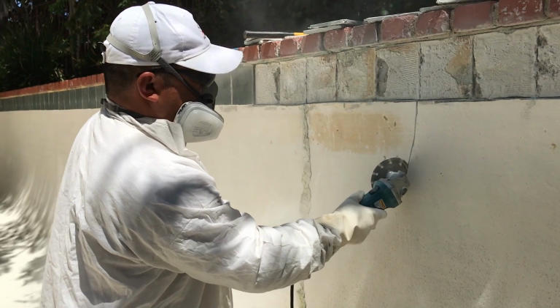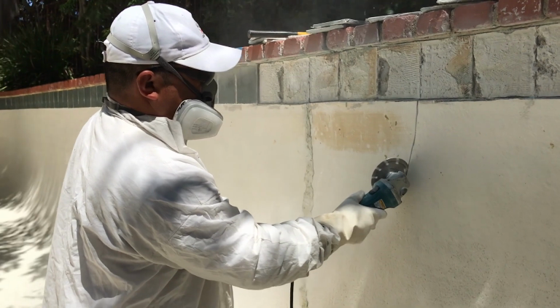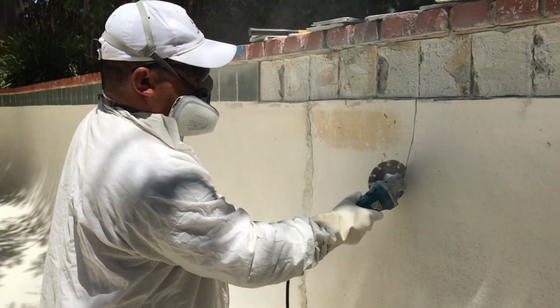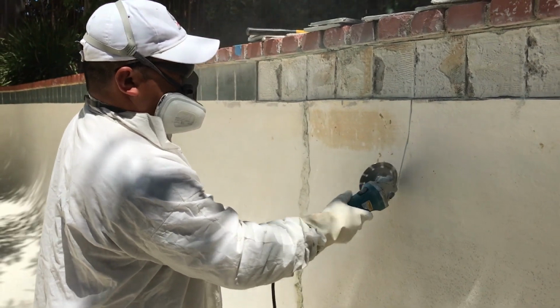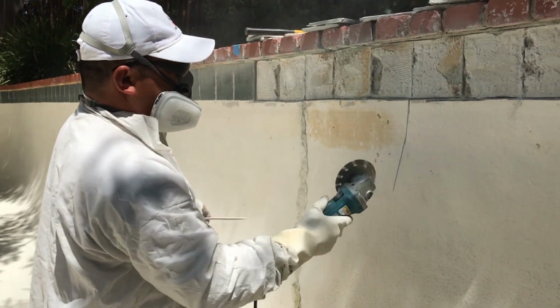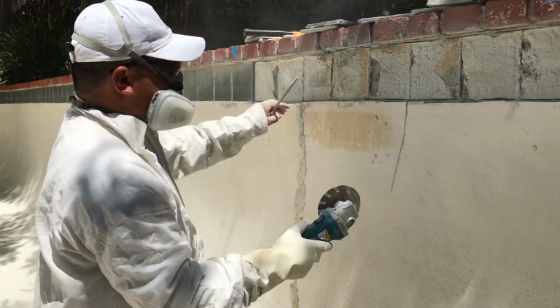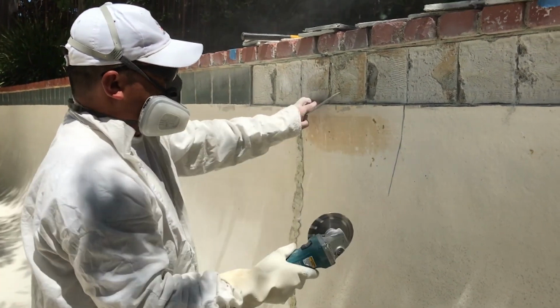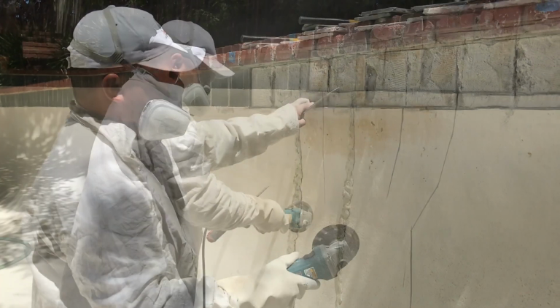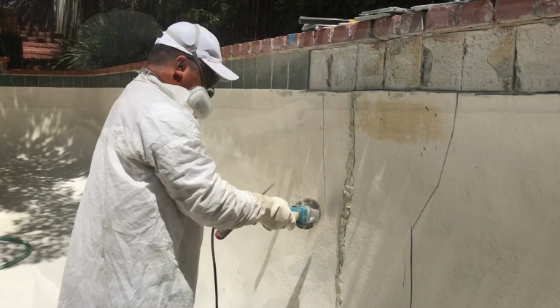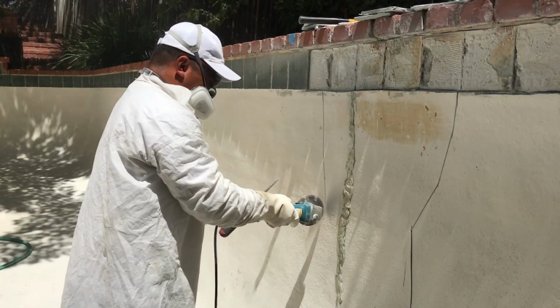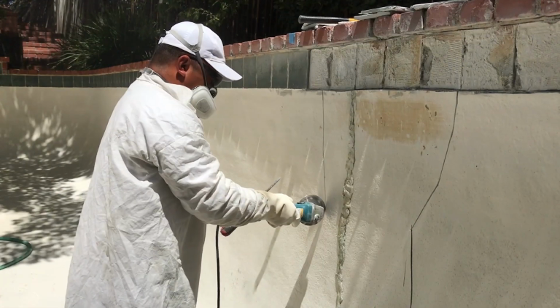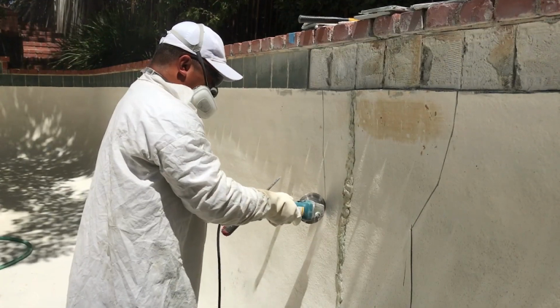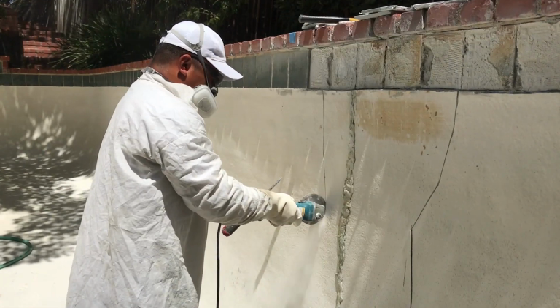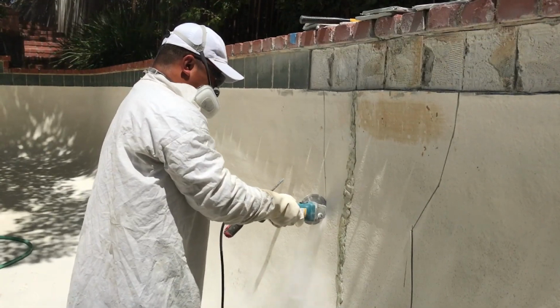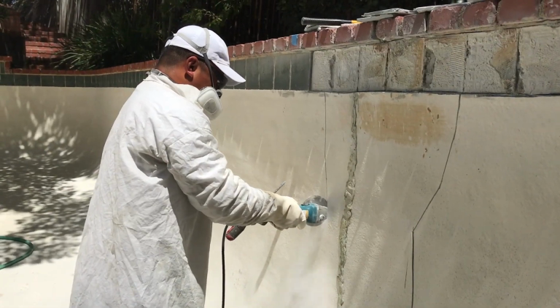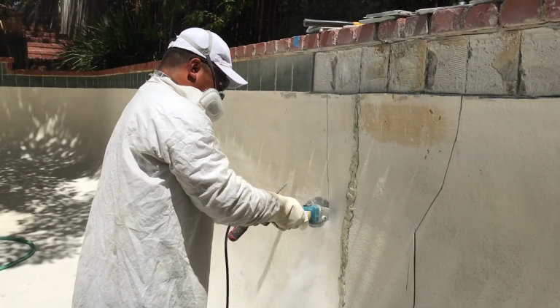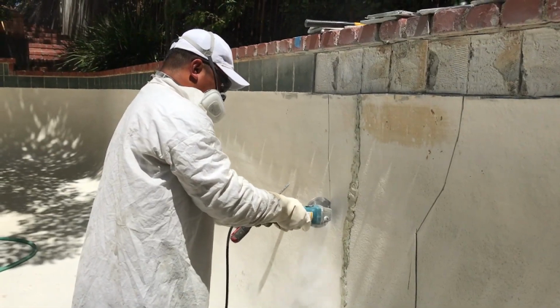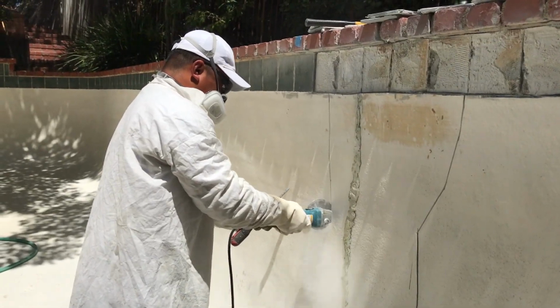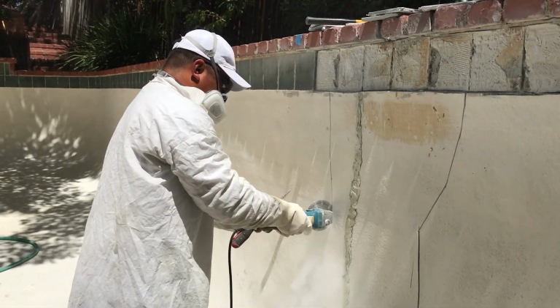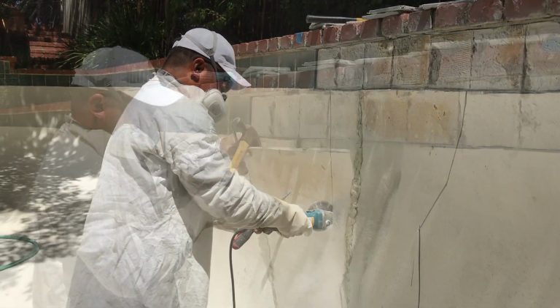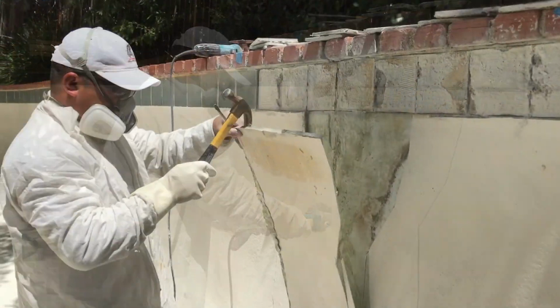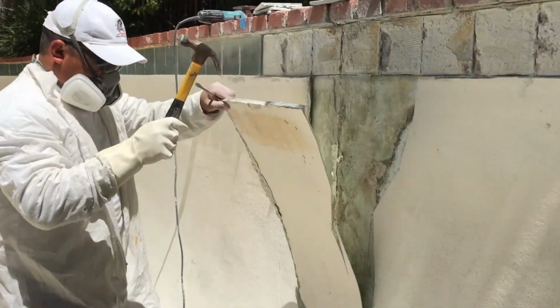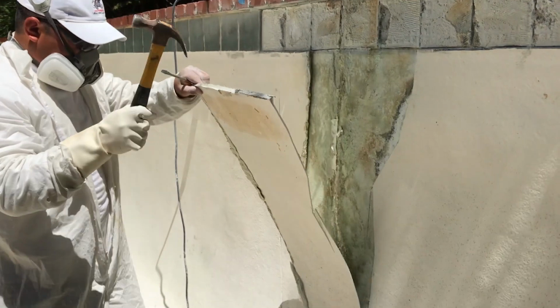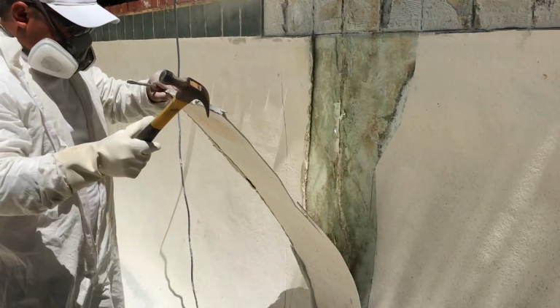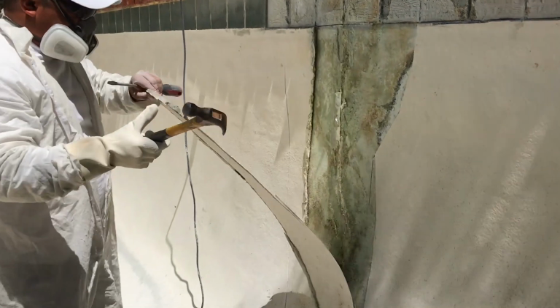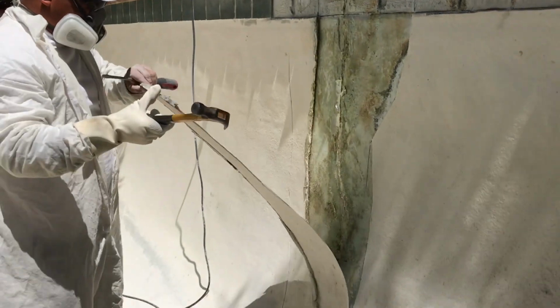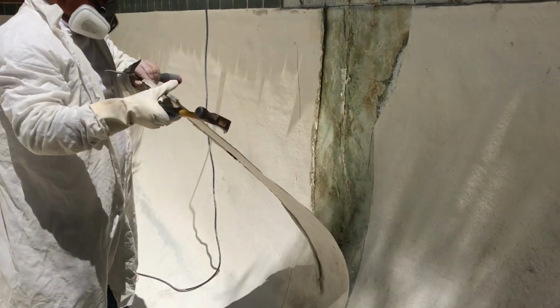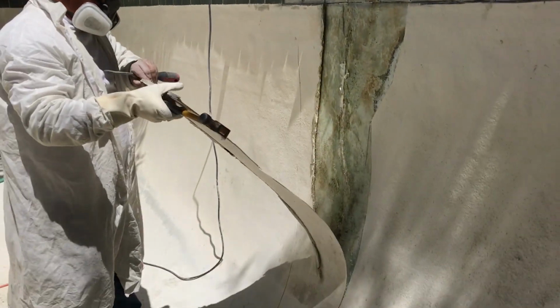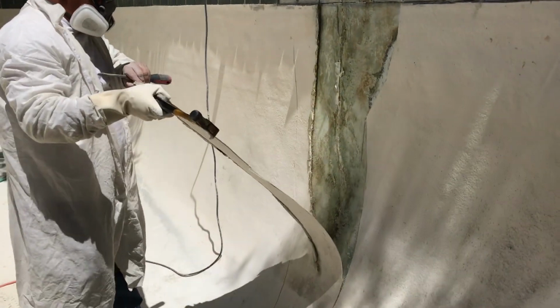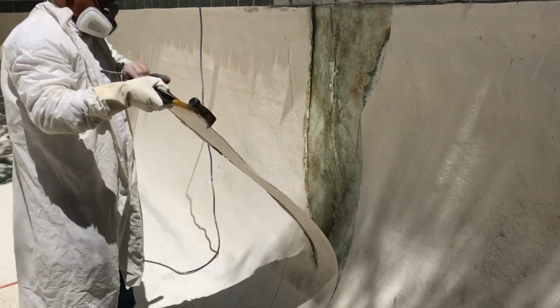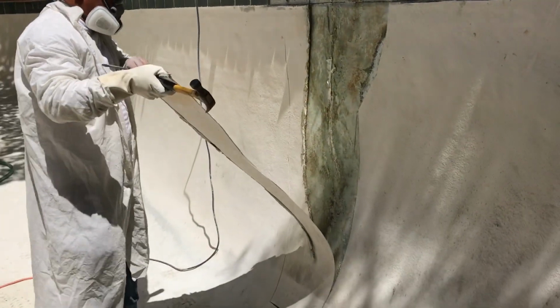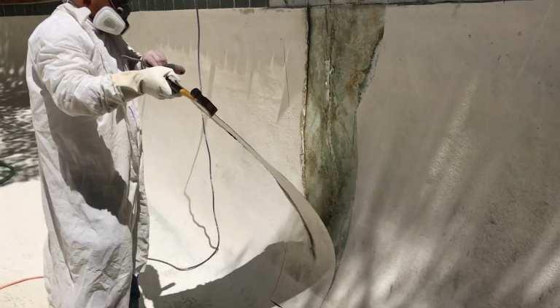Now we're going to take a nice clean cut to pull this fiberglass out of the way and see what we have going on in the back. It comes off like a sheet, as you can see.